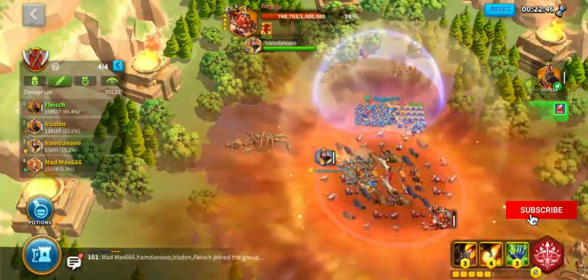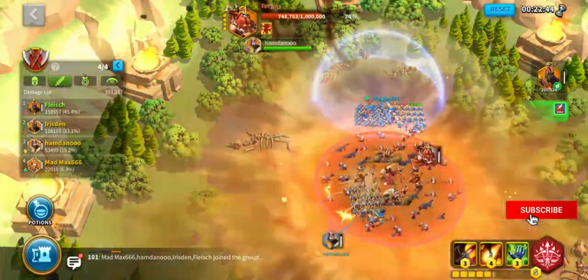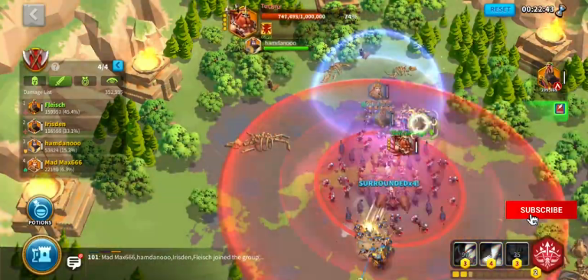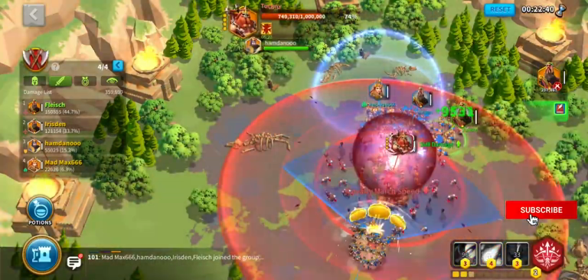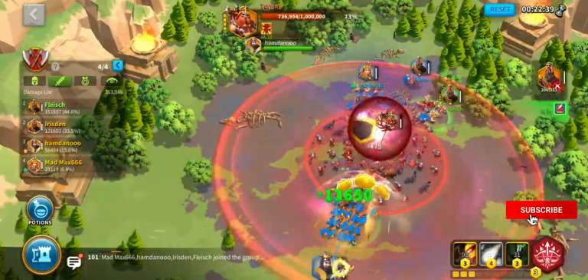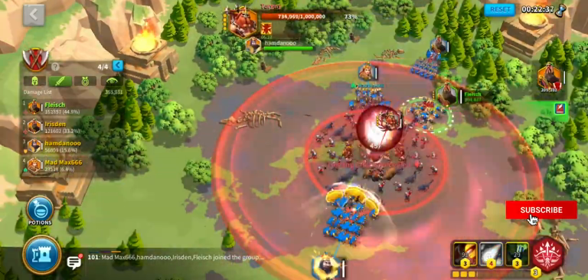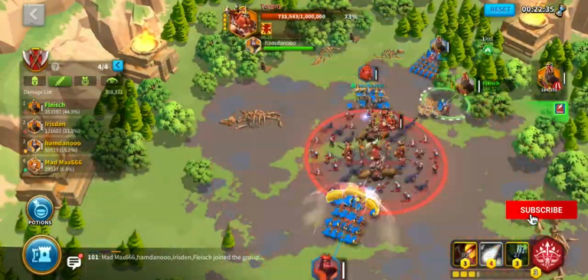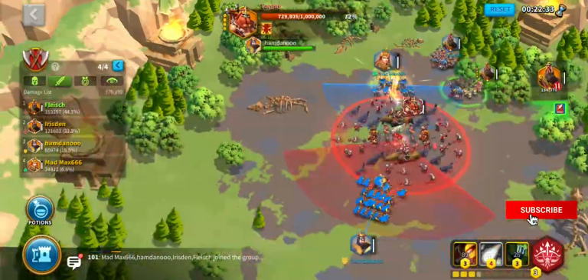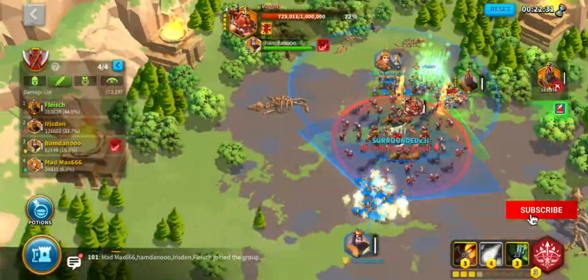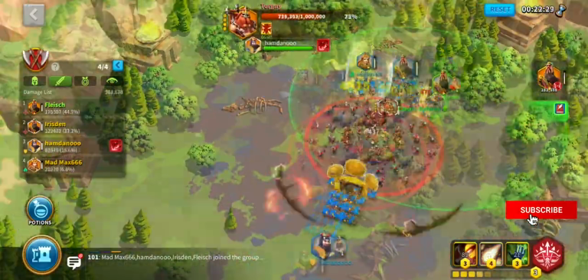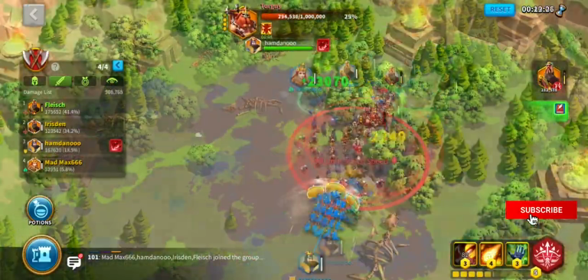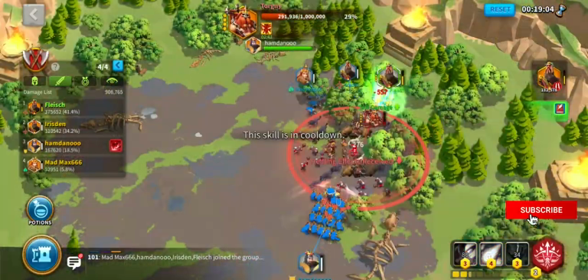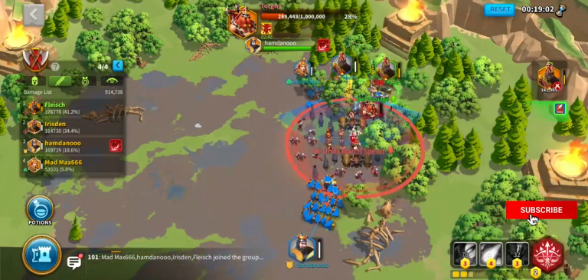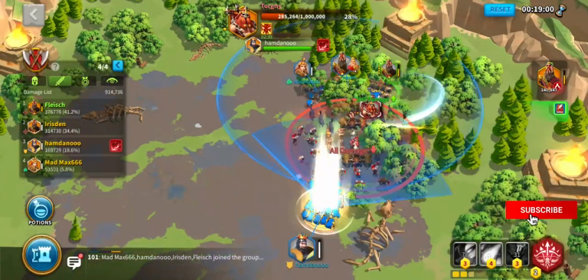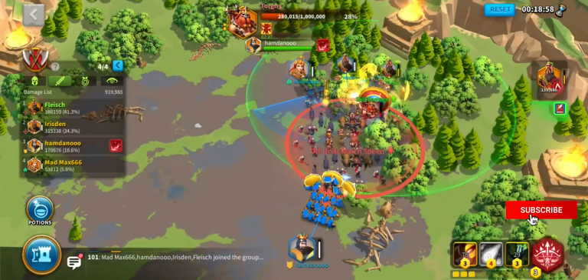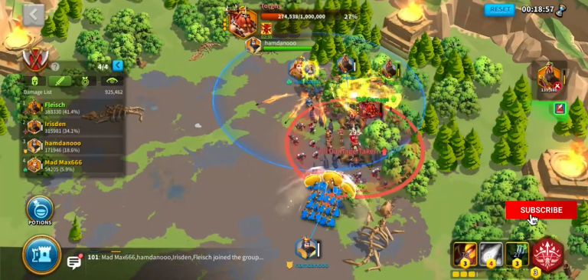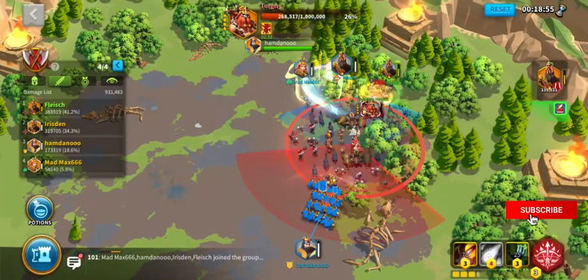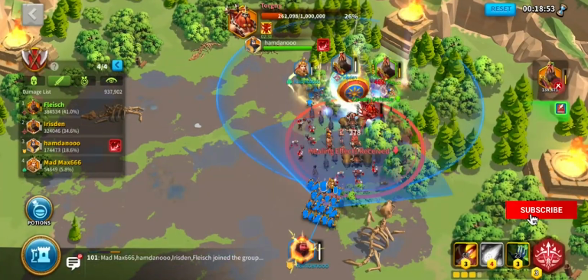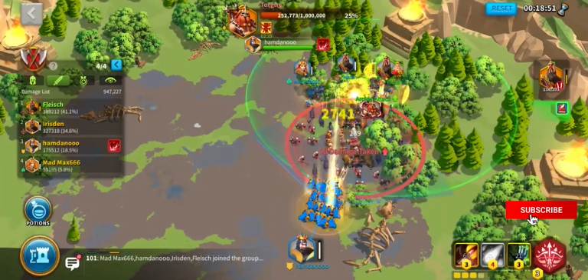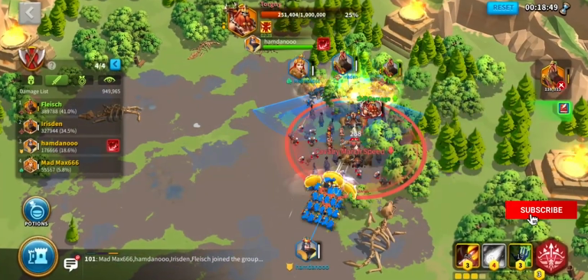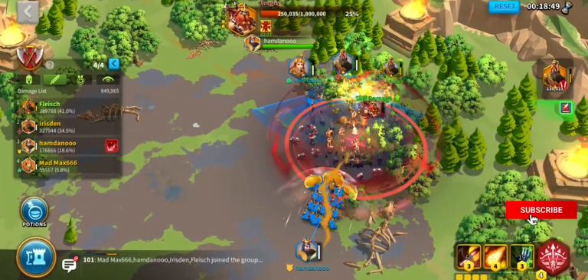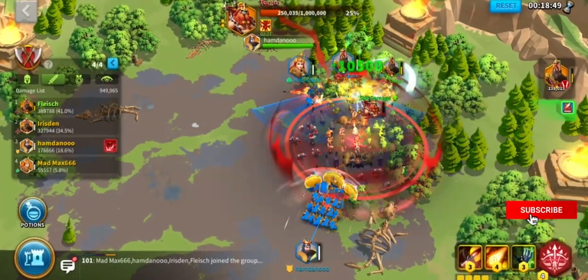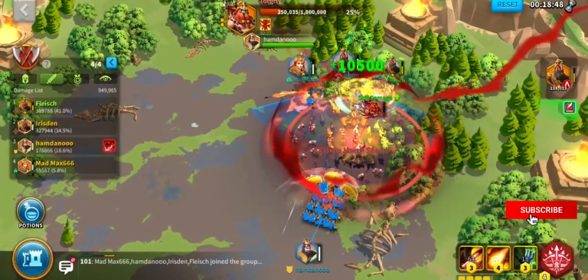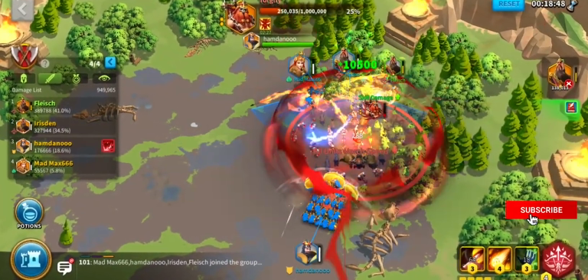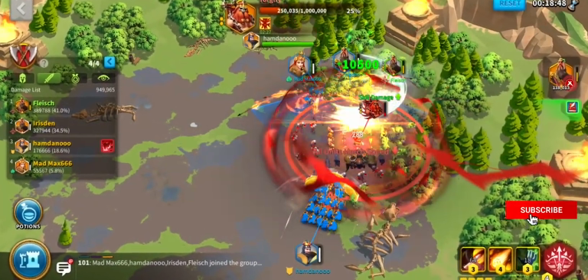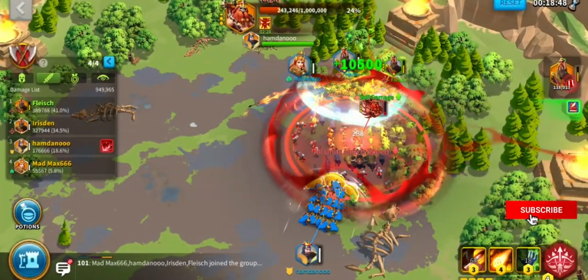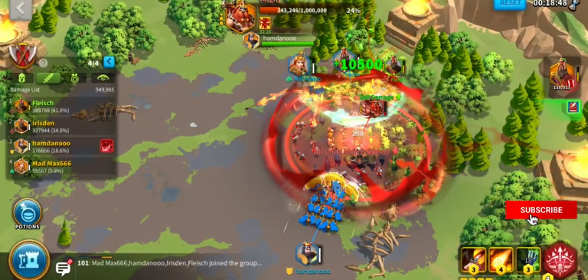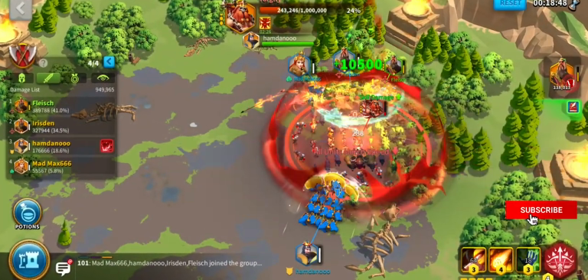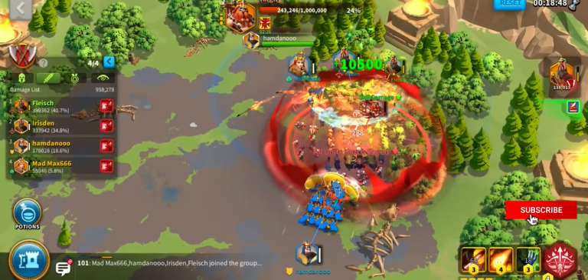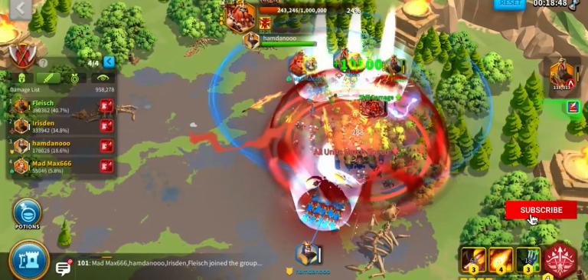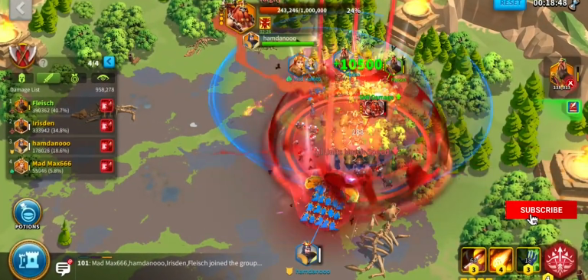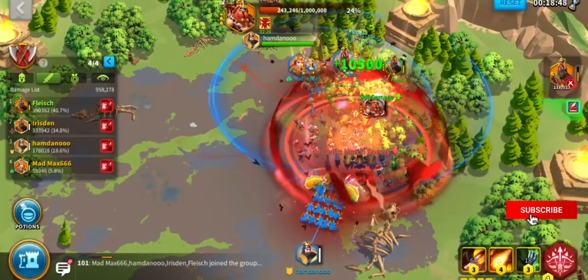Third, make sure to kill the spawning barbs and support uses his group heal to keep the group members' HP up.